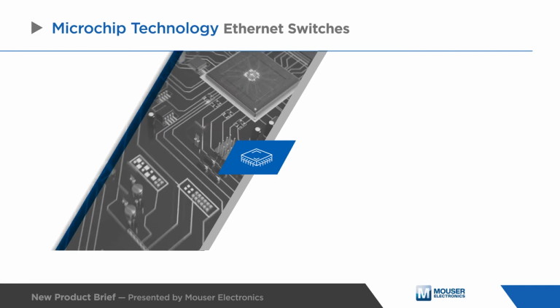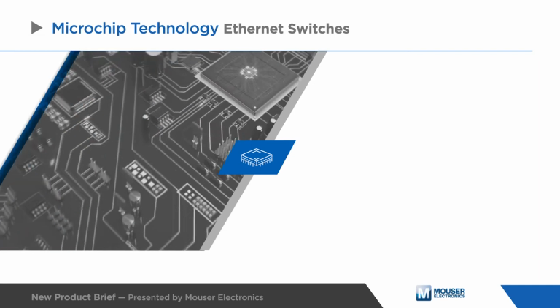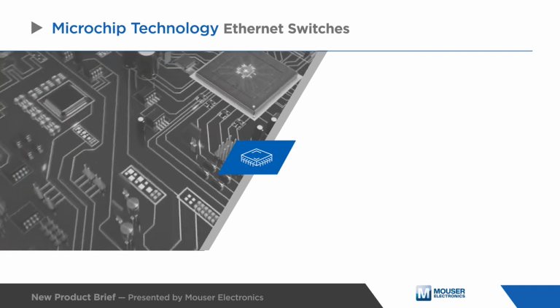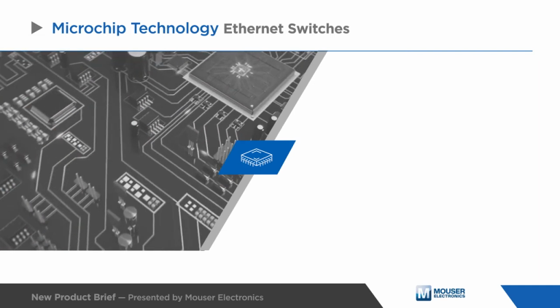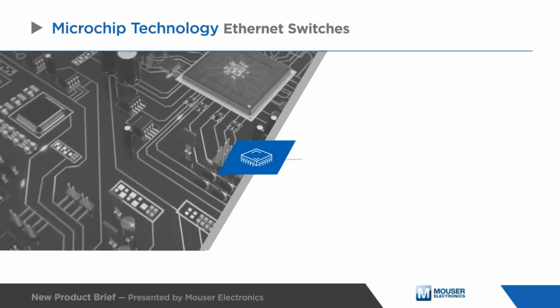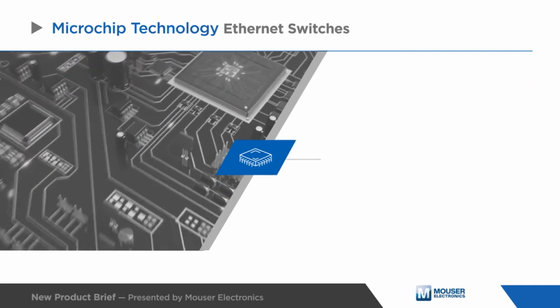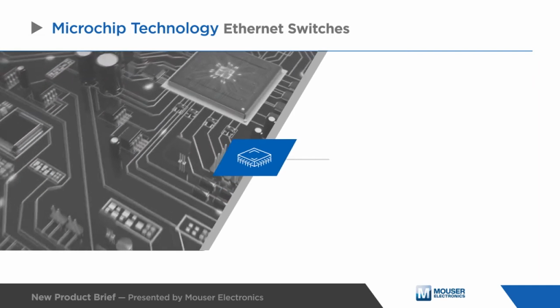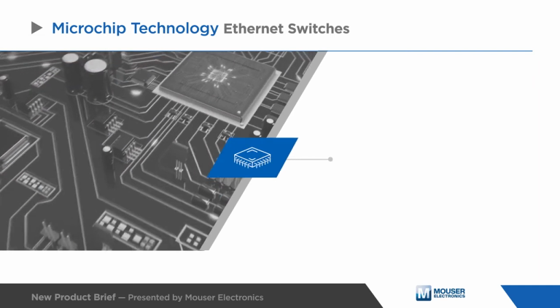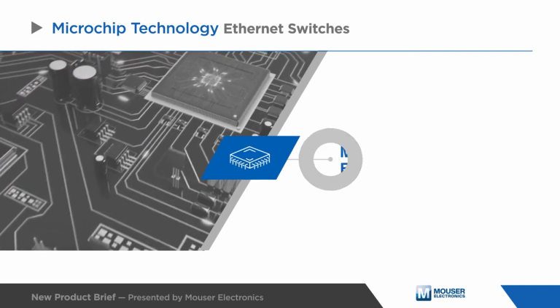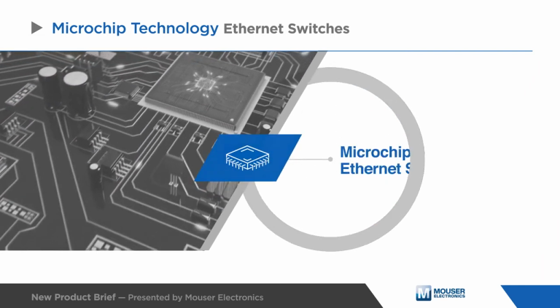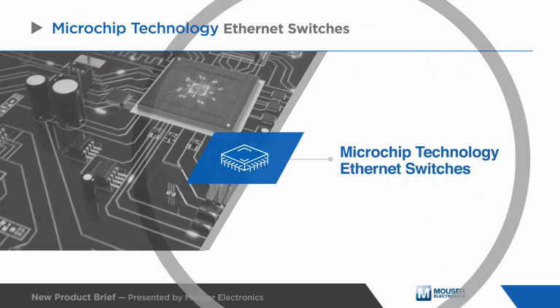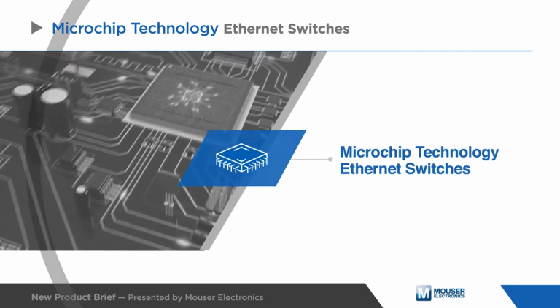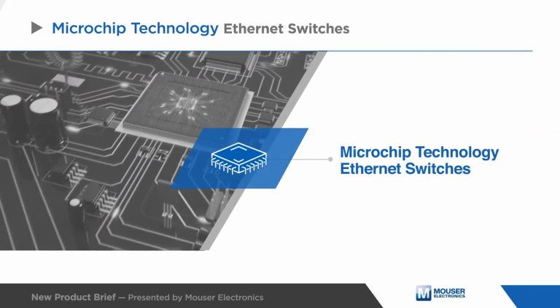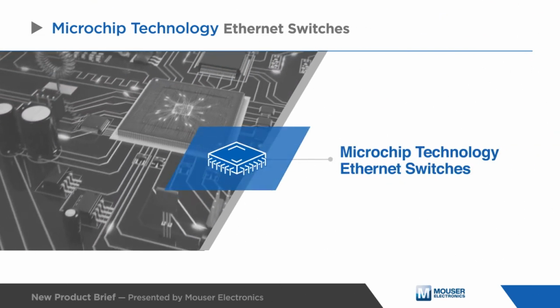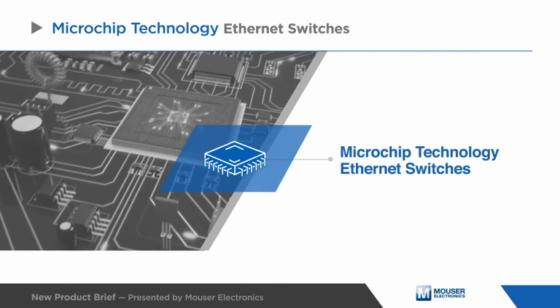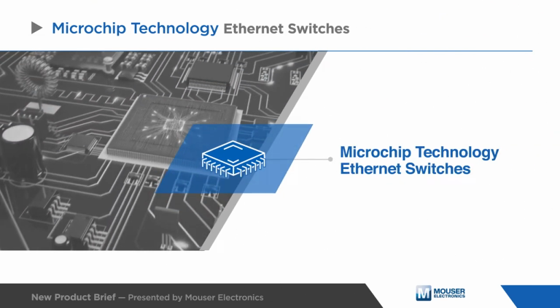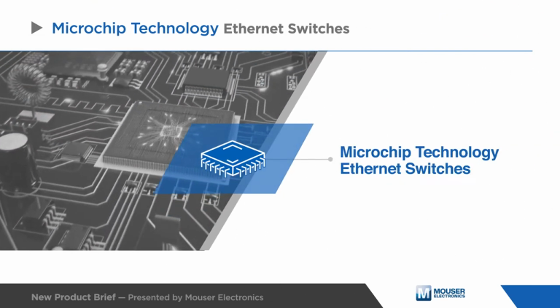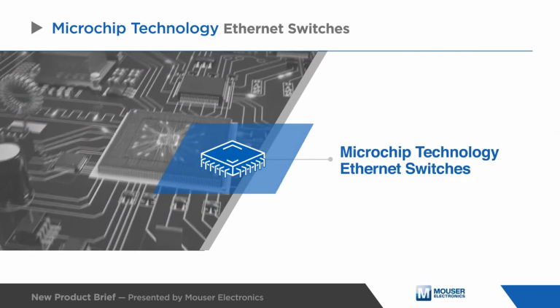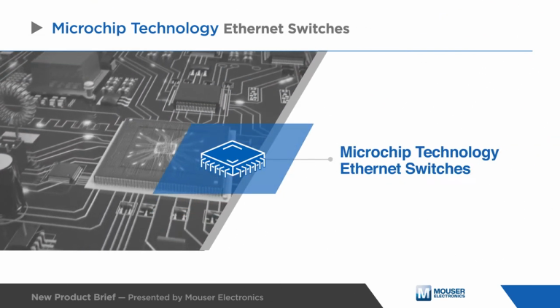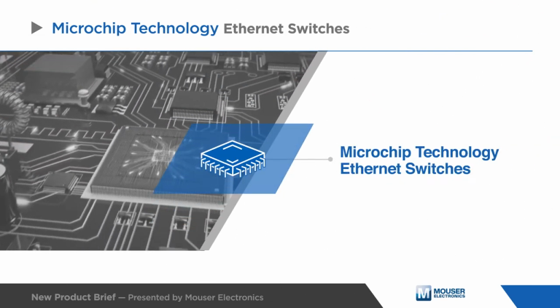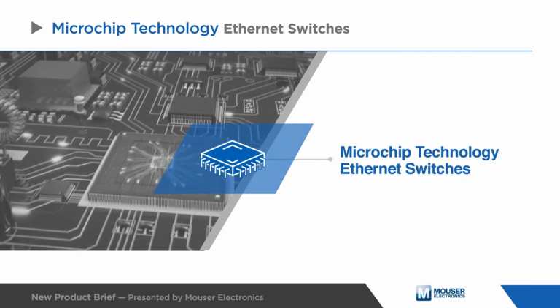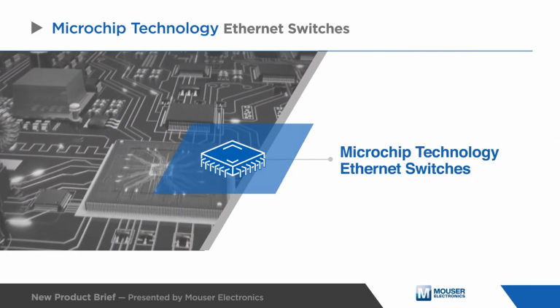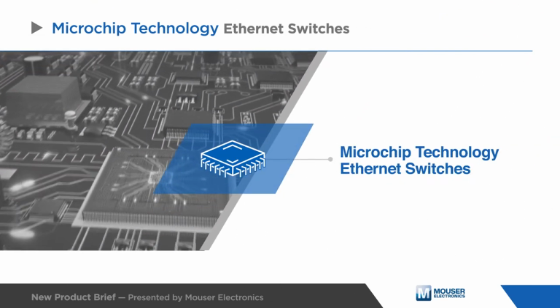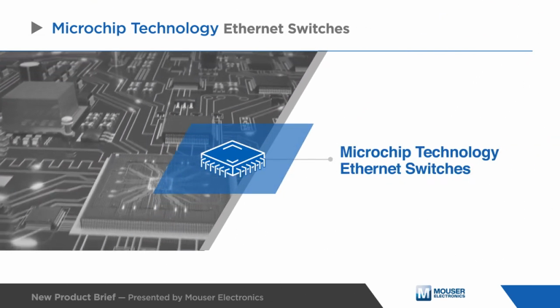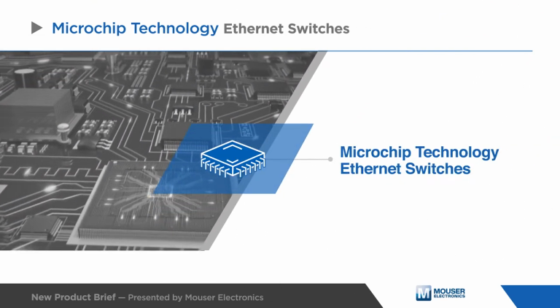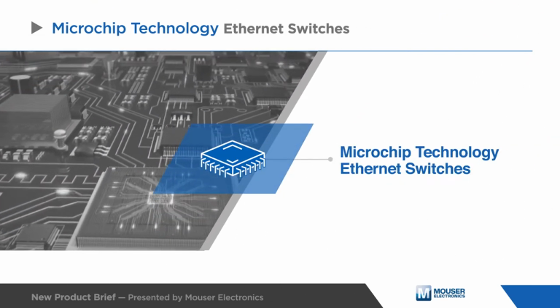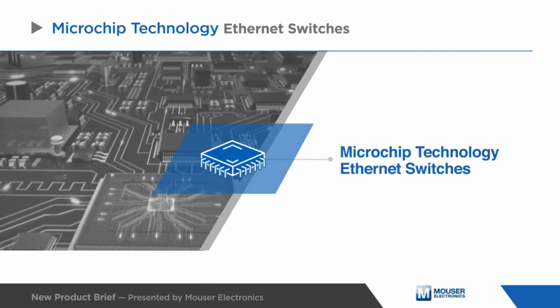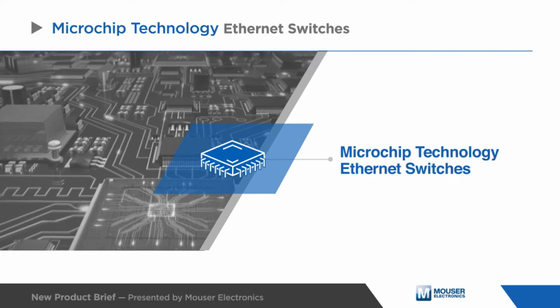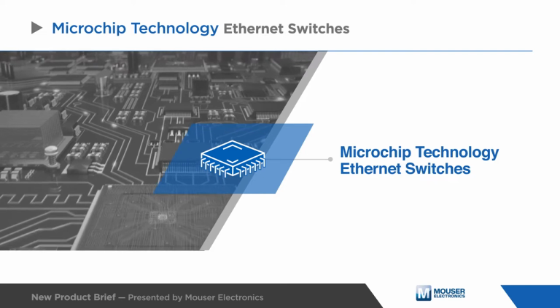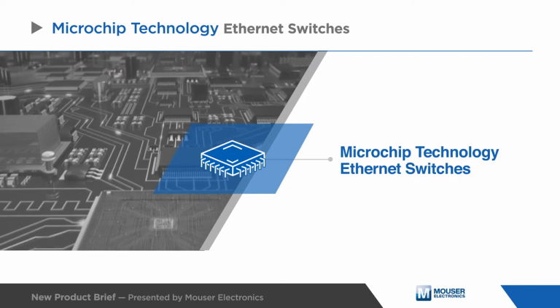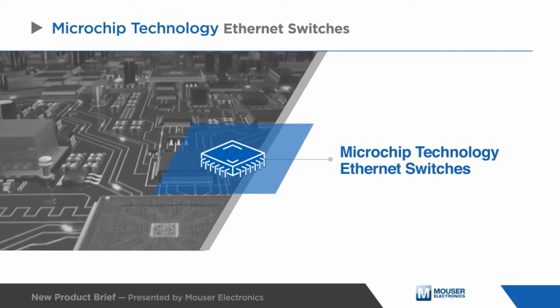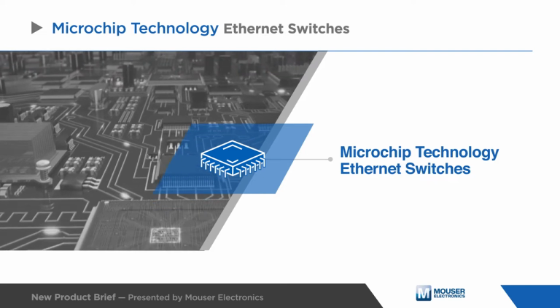Microchip Ethernet switches are high-performance, small-footprint, full-featured Ethernet switches.